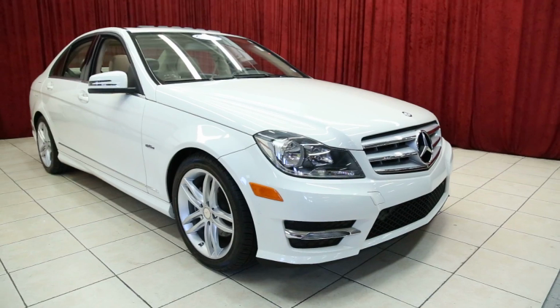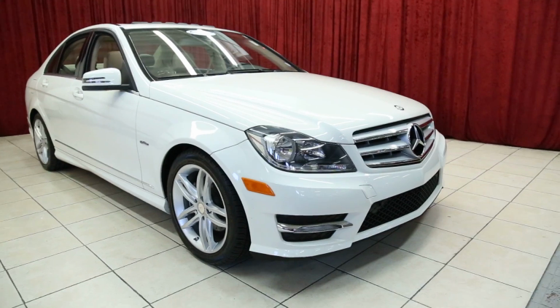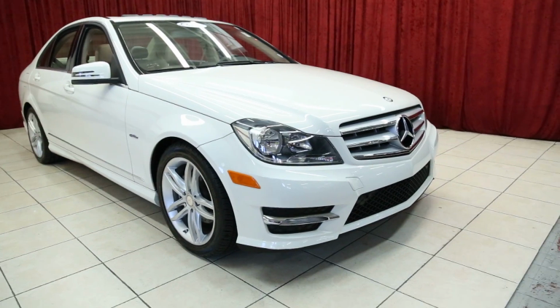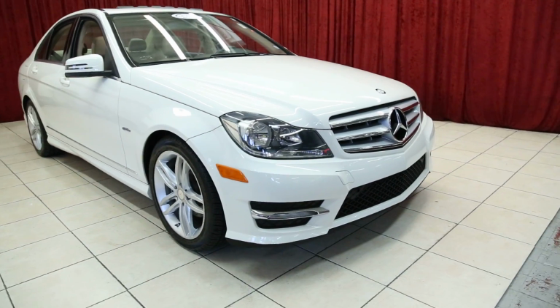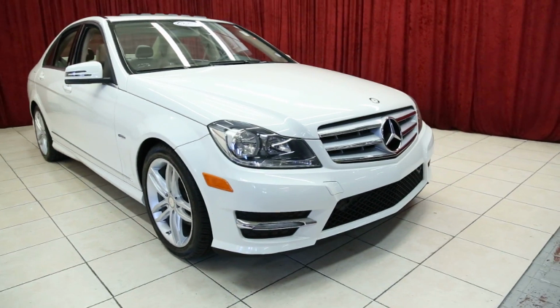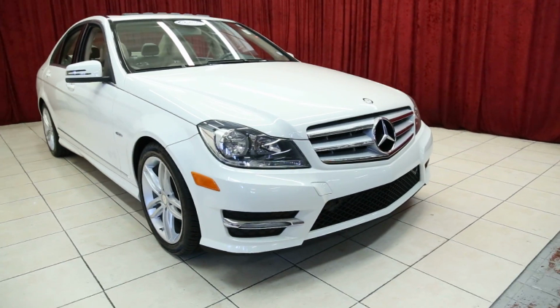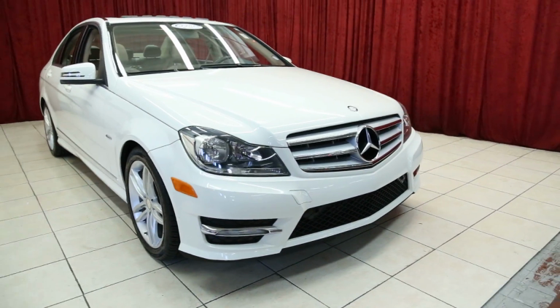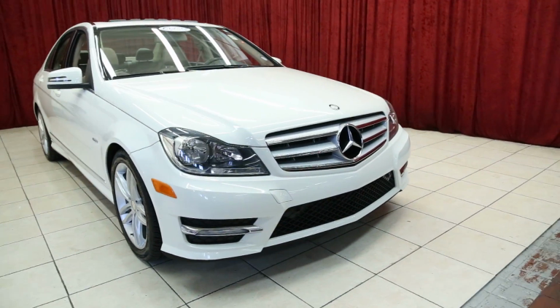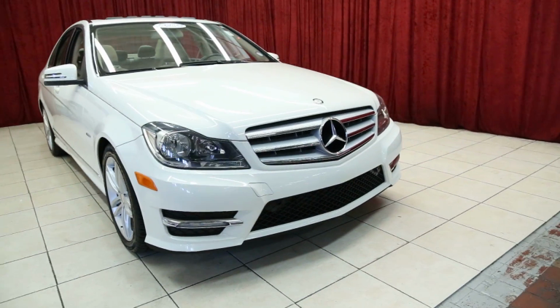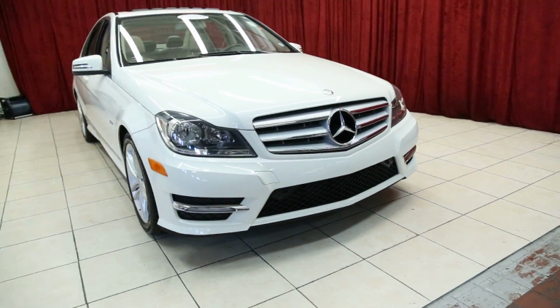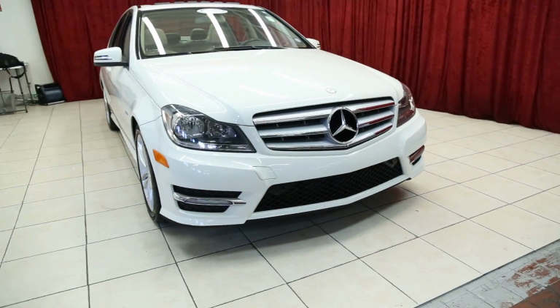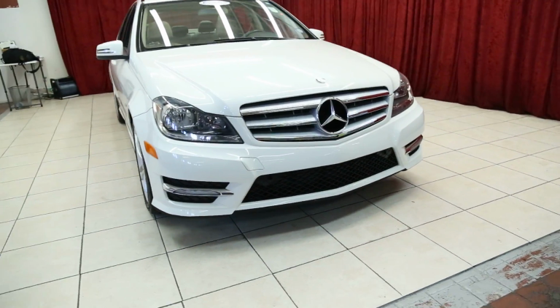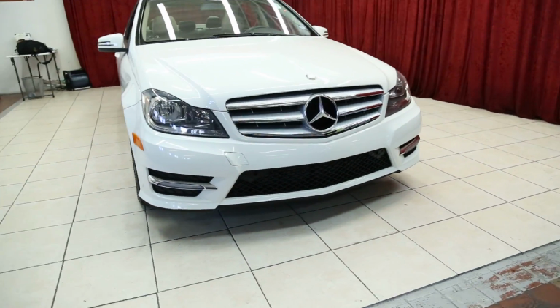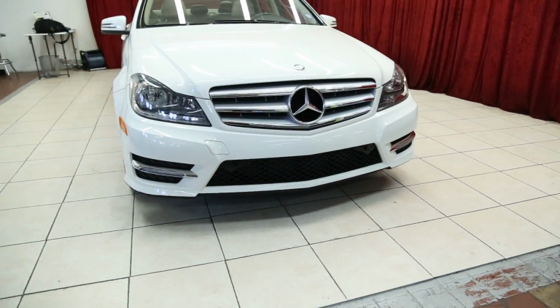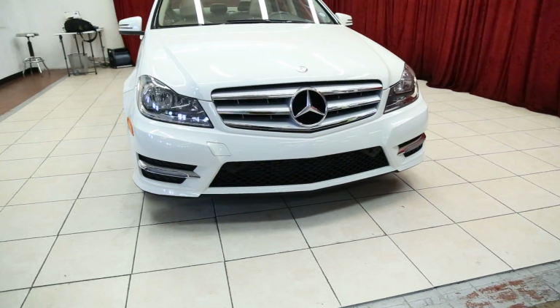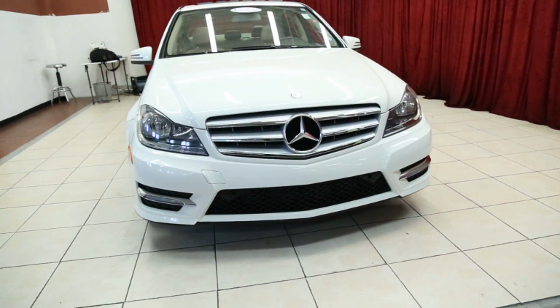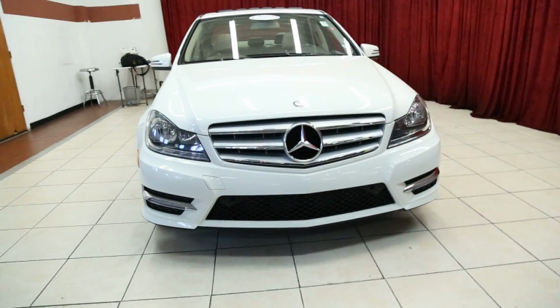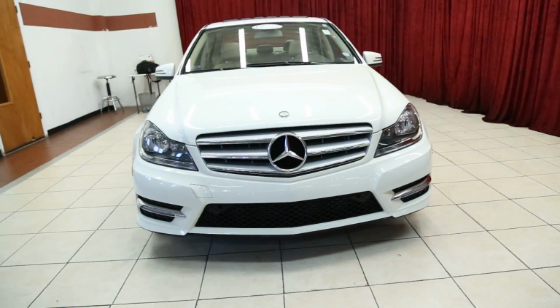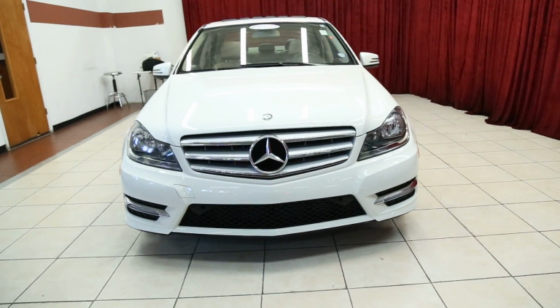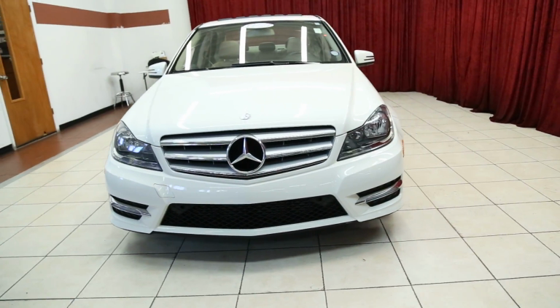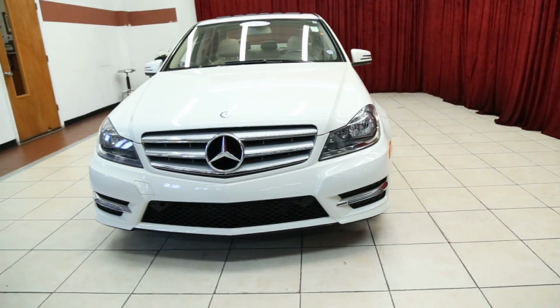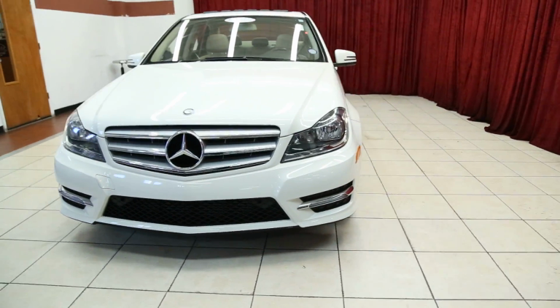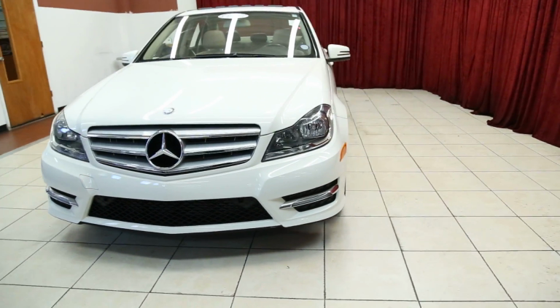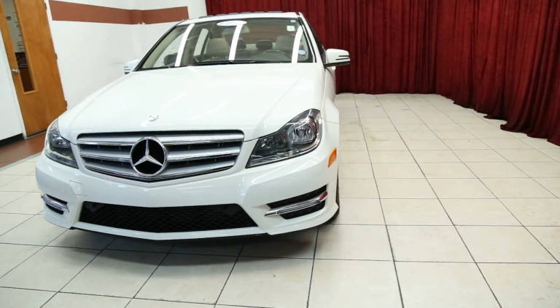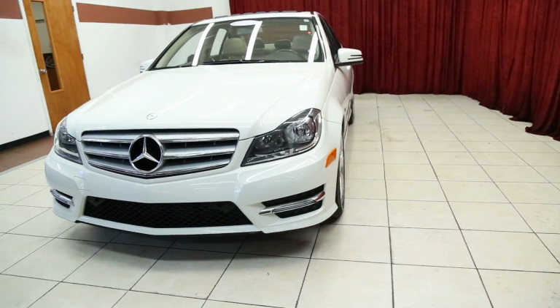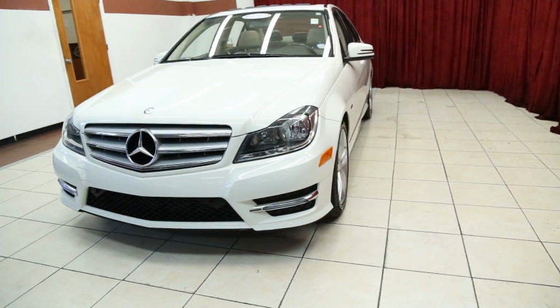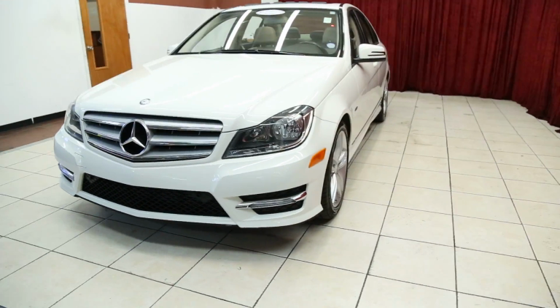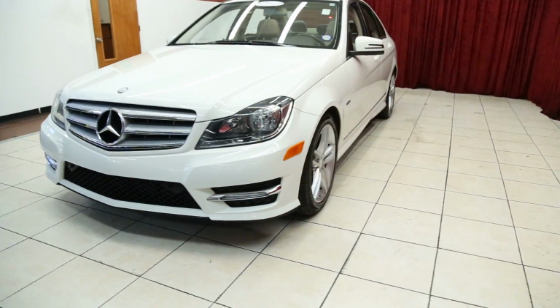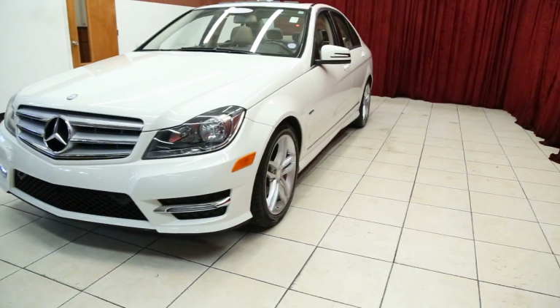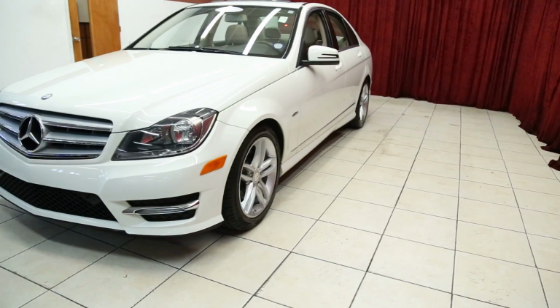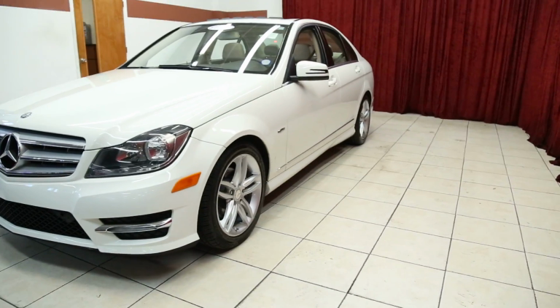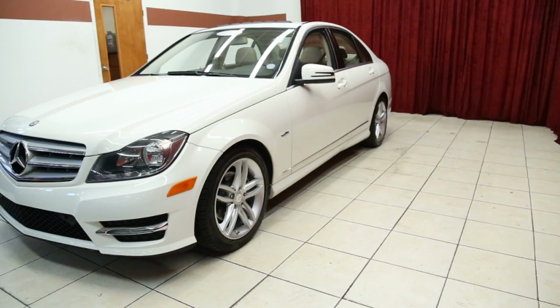Hello and welcome to Spanos Motors. This evening we're going to be viewing a 2012 Mercedes C250.